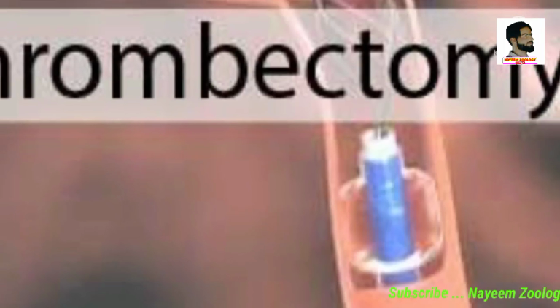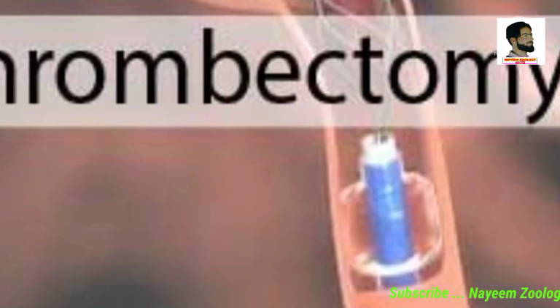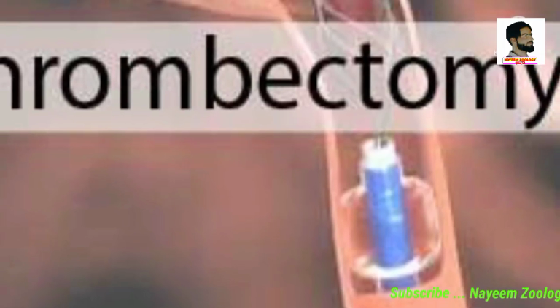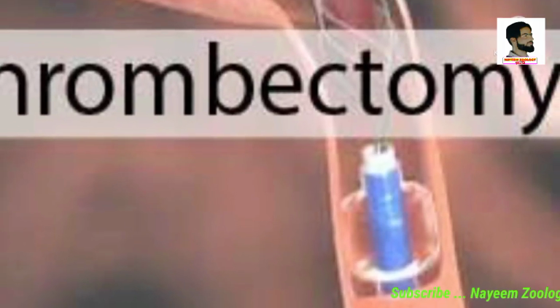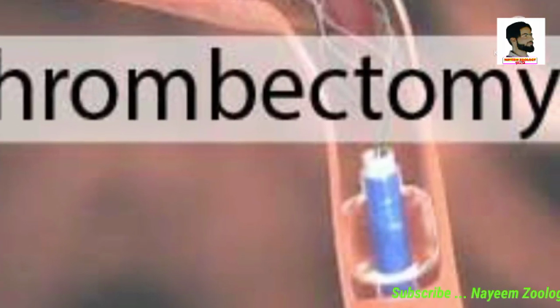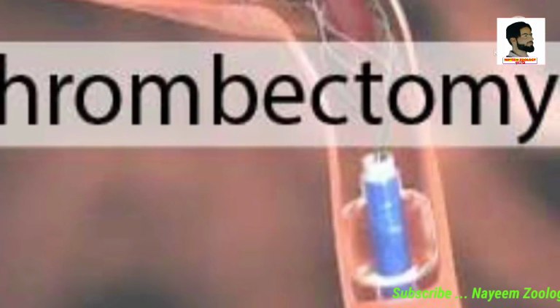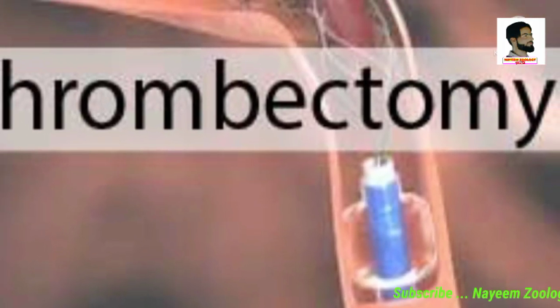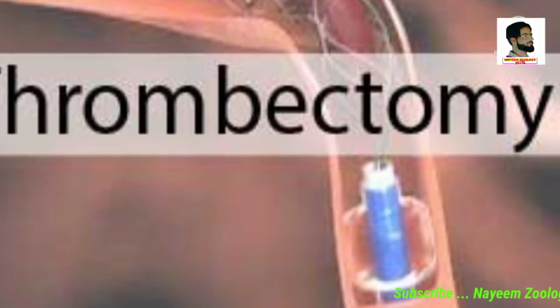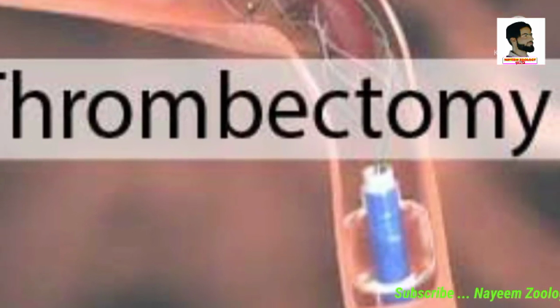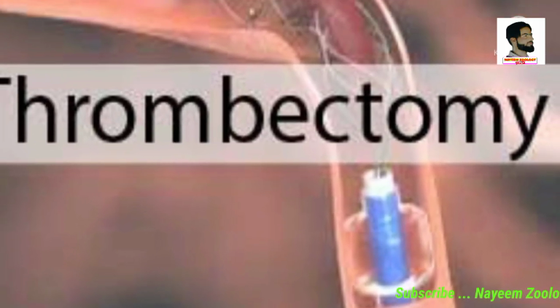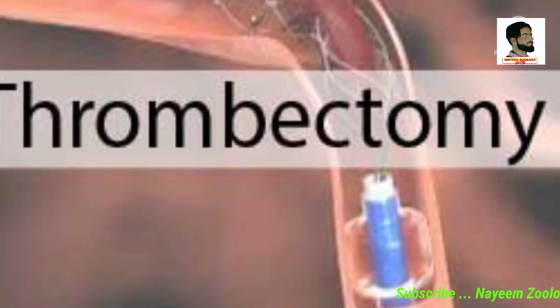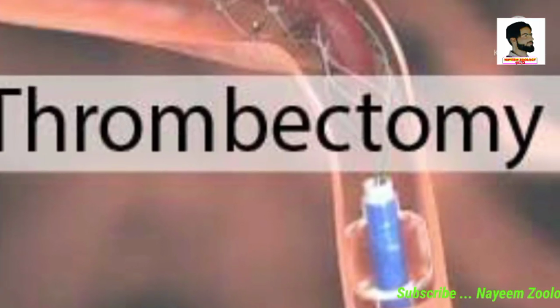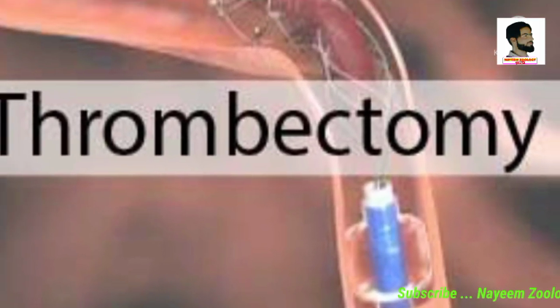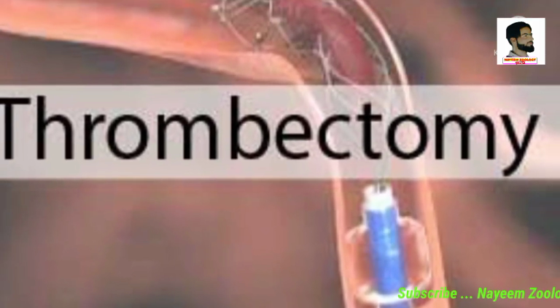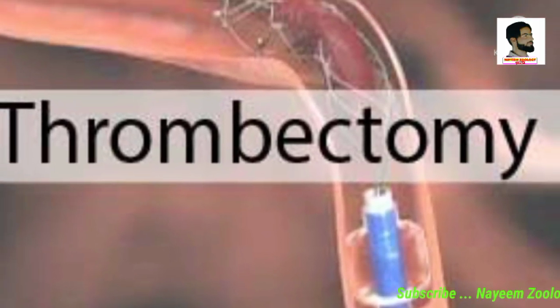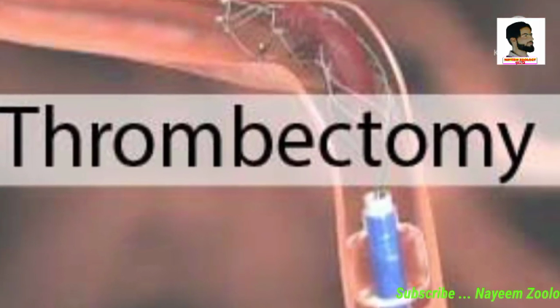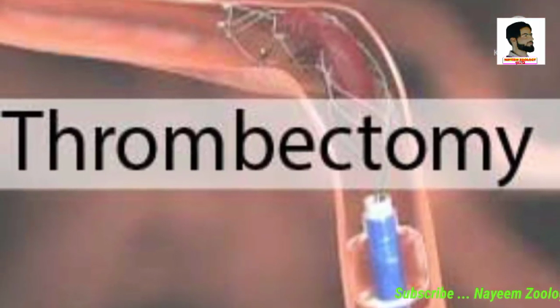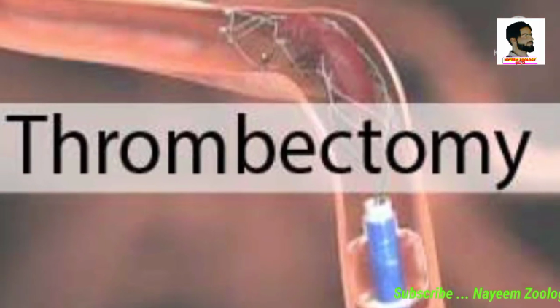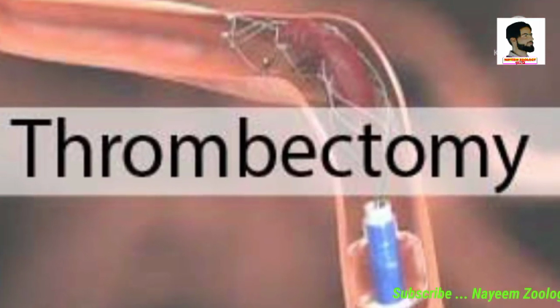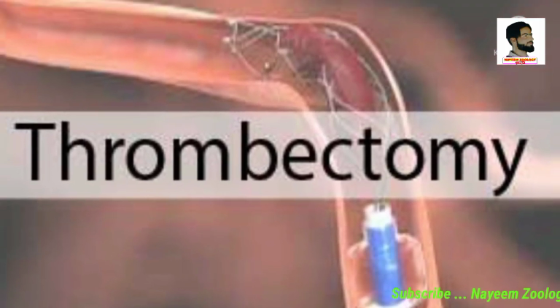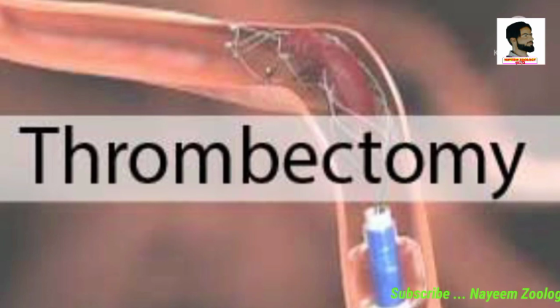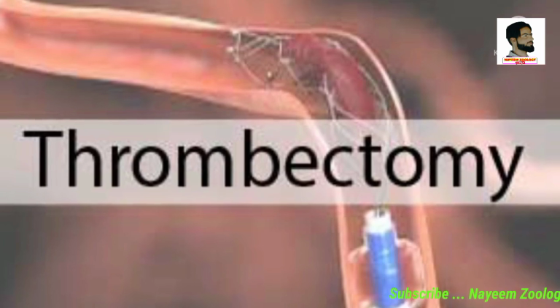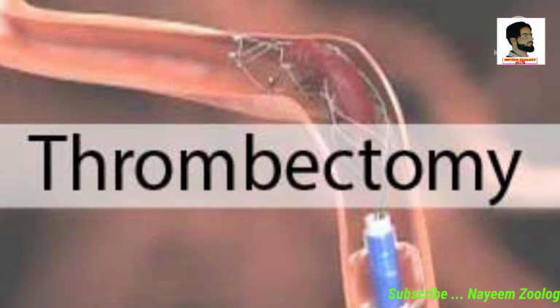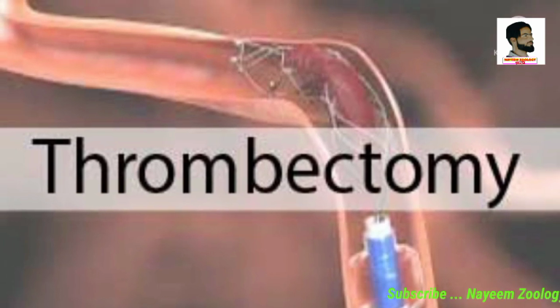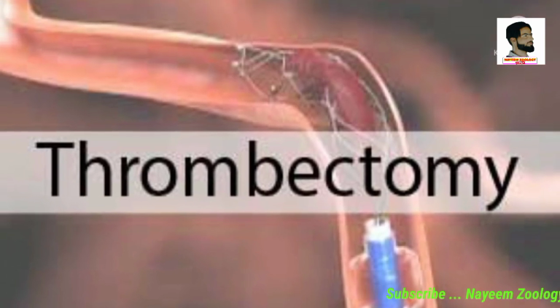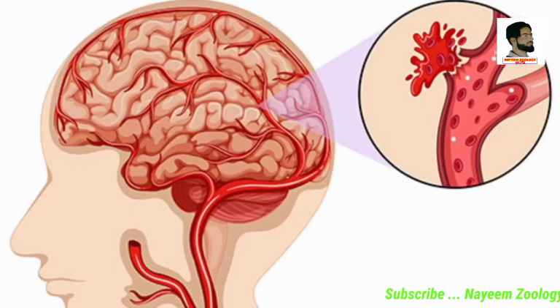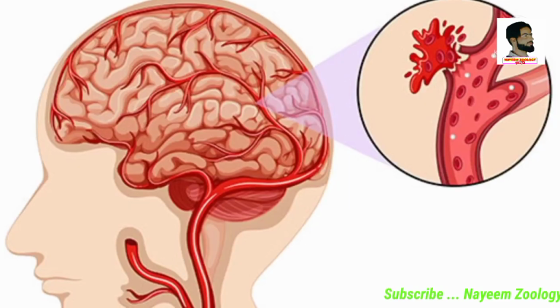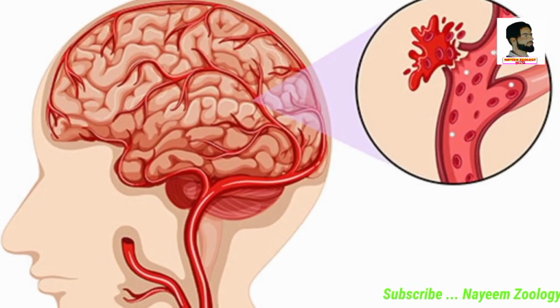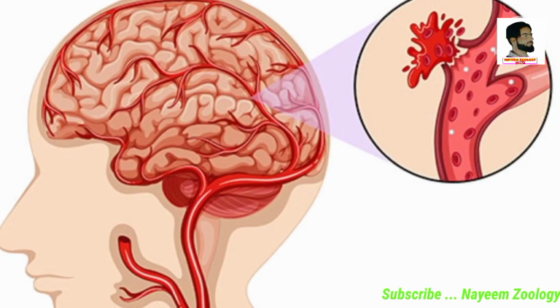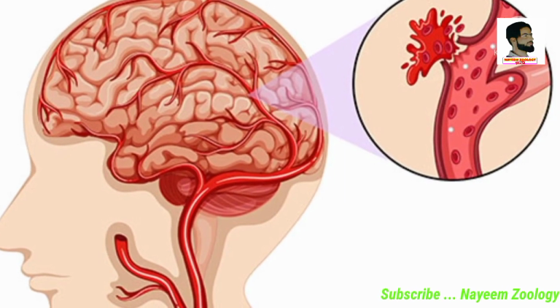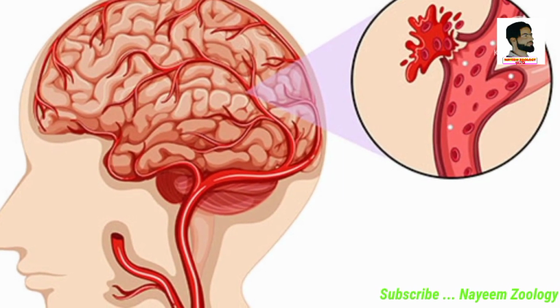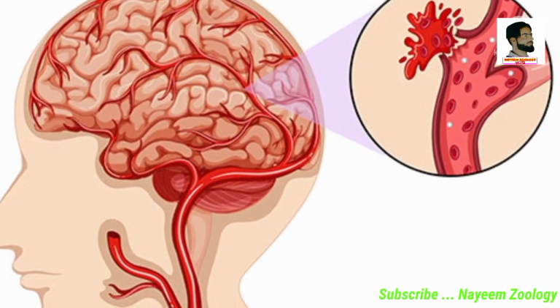Ischemic stroke can be treated with tissue plasminogen activators, which simply dissolve the blood clot. The obstruction in the blood flow can also be treated by an emergency procedure called thrombectomy.